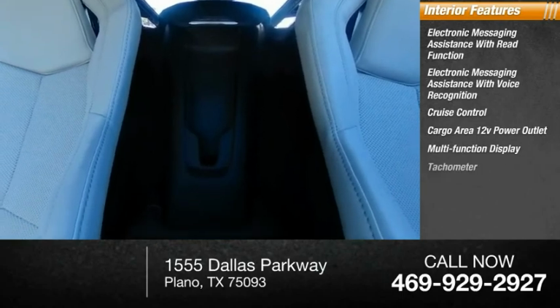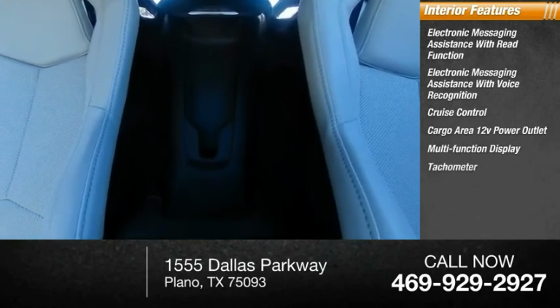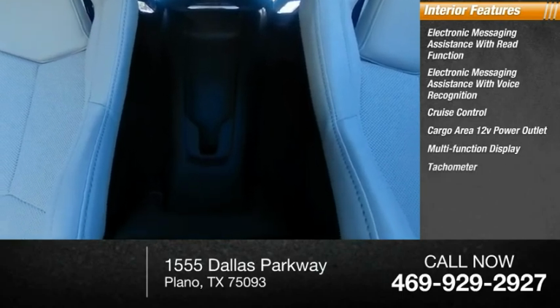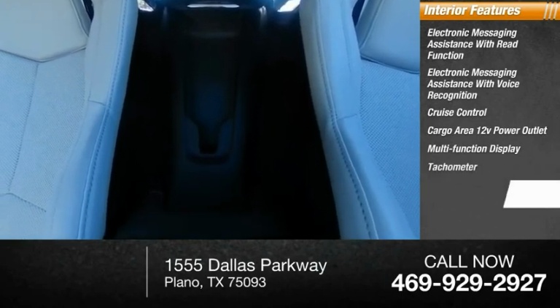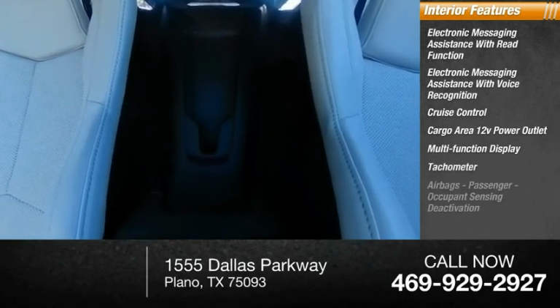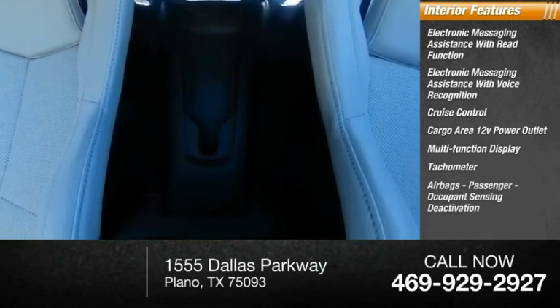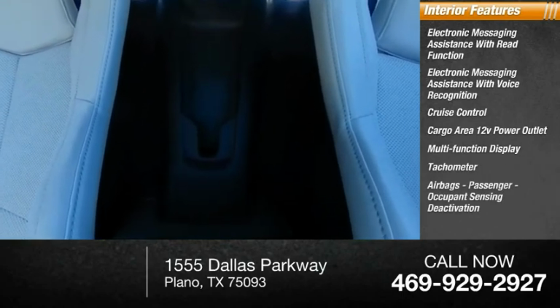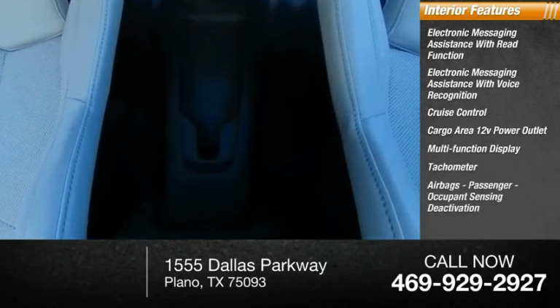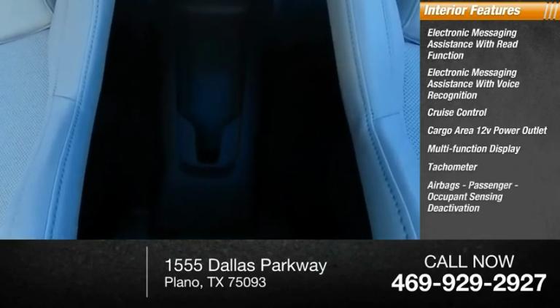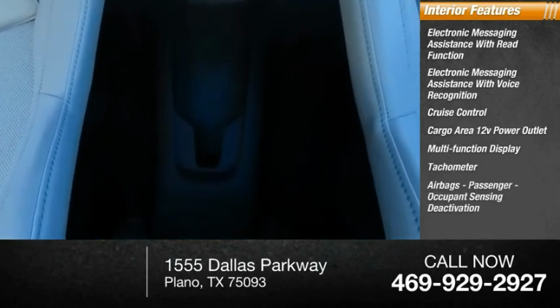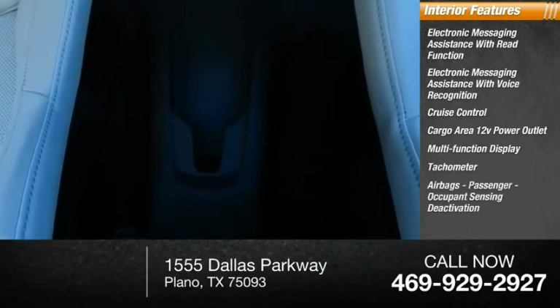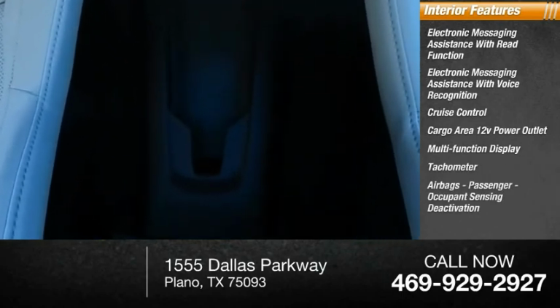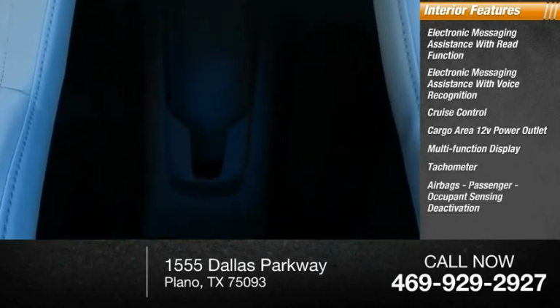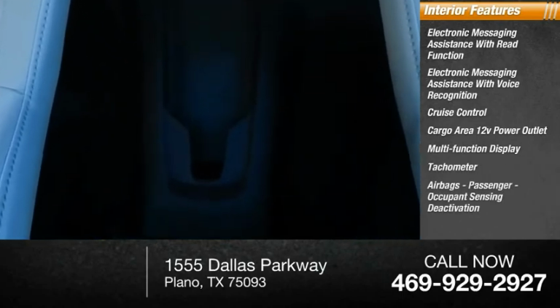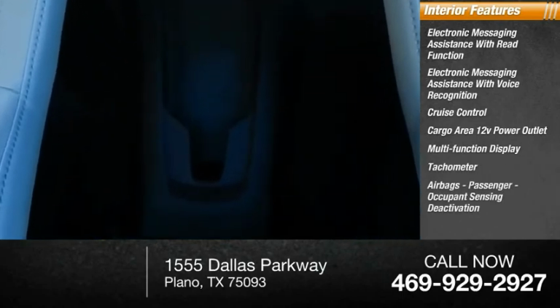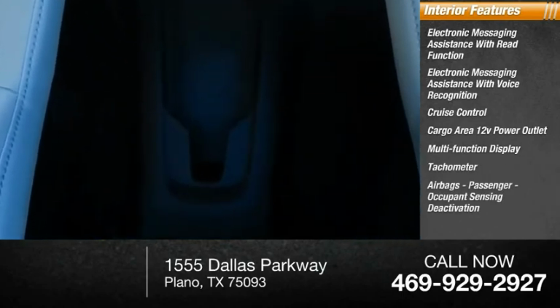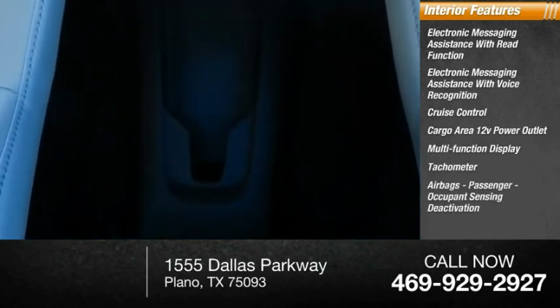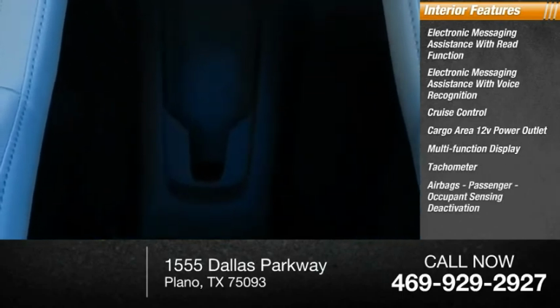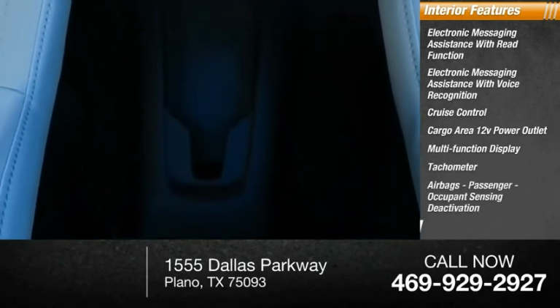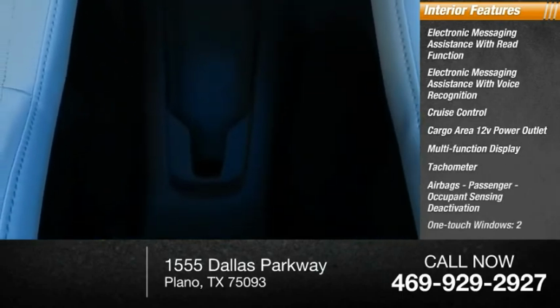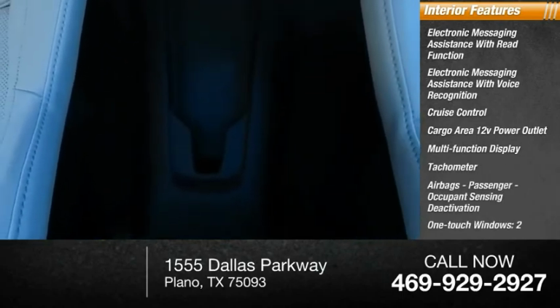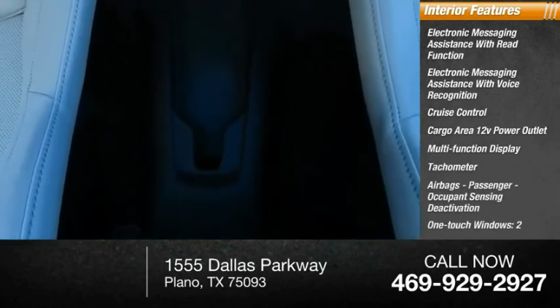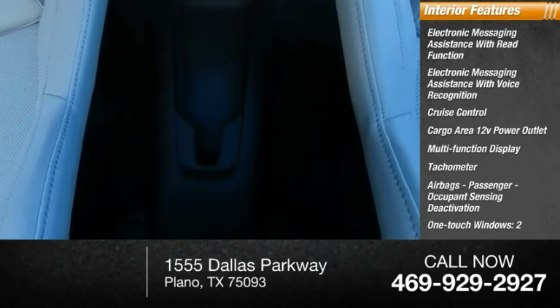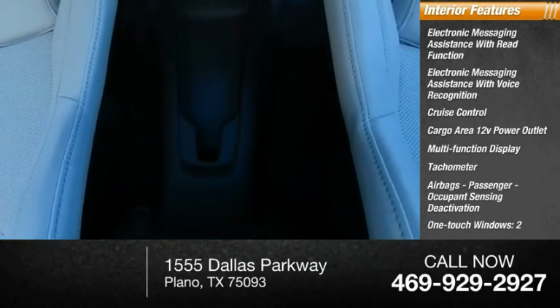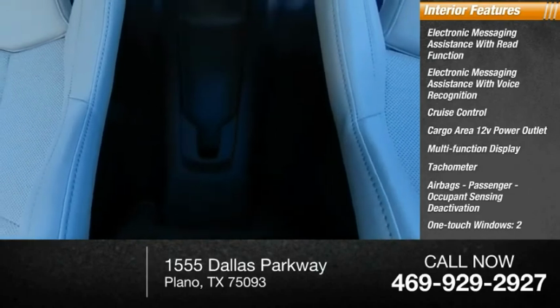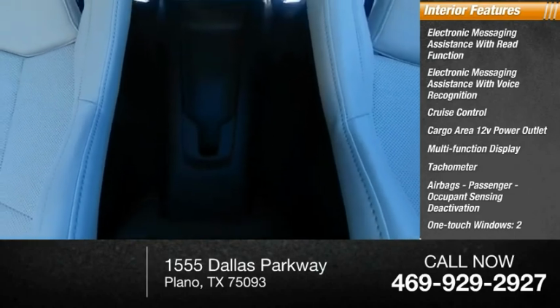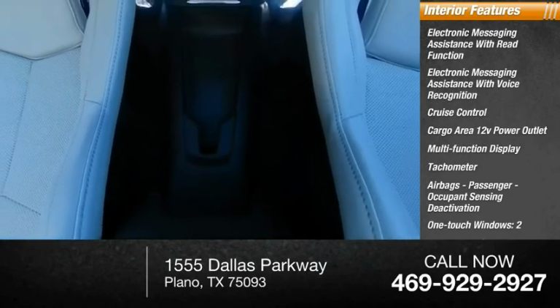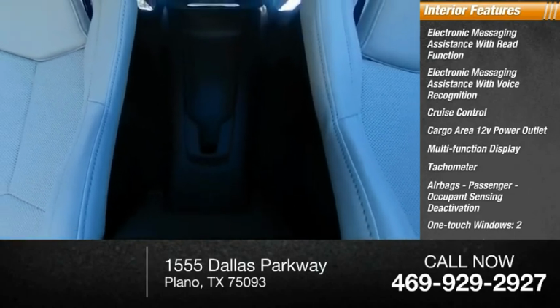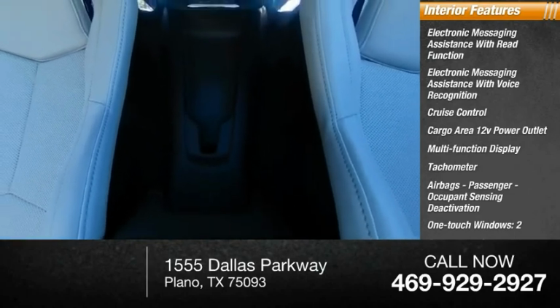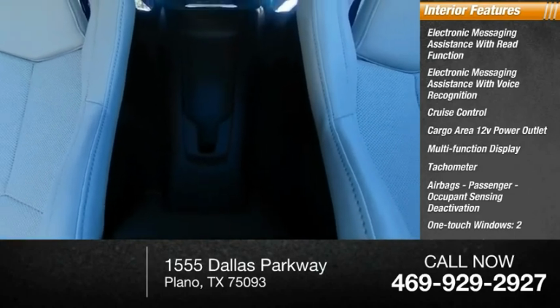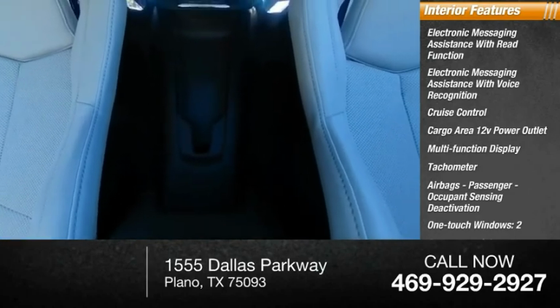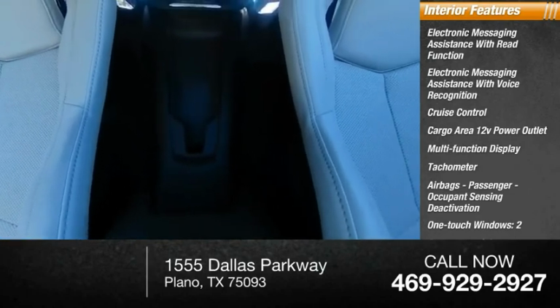Tachometer, airbags, passenger occupant sensing deactivation, one-touch windows — two, cargo area light, and compass.